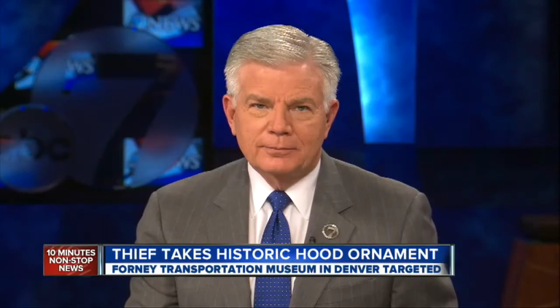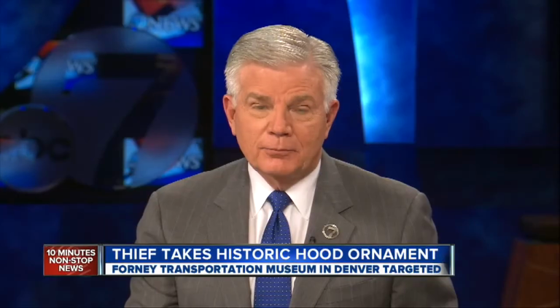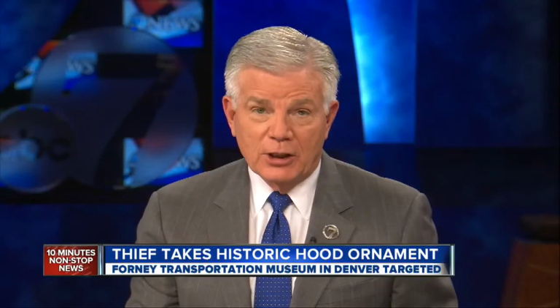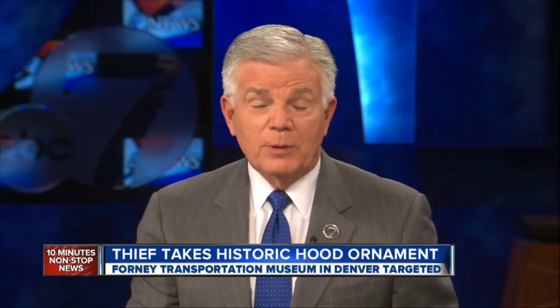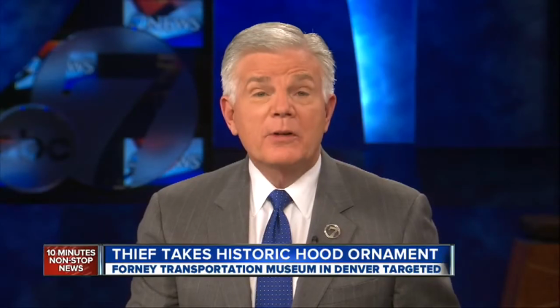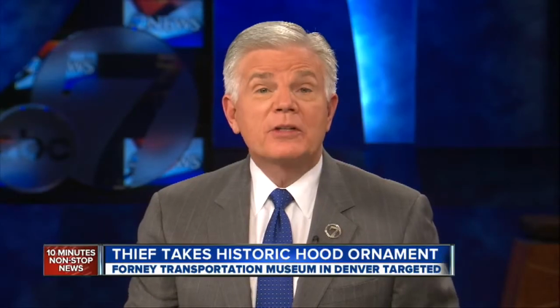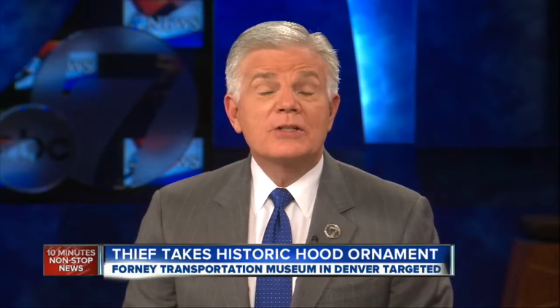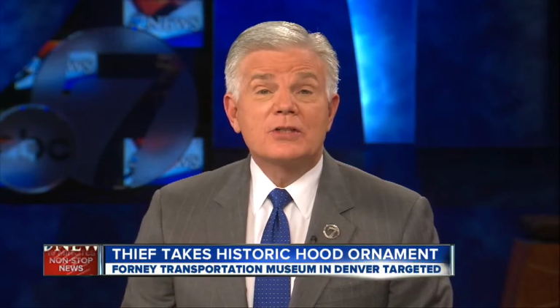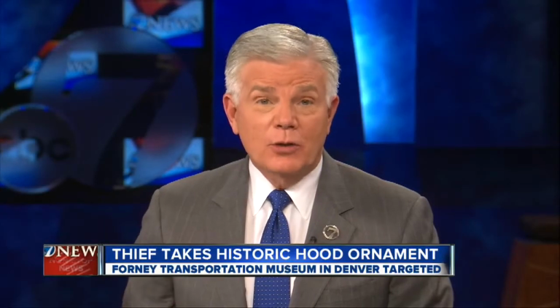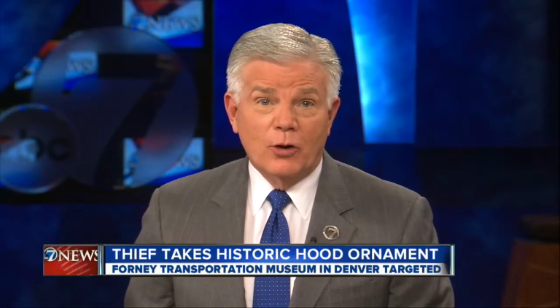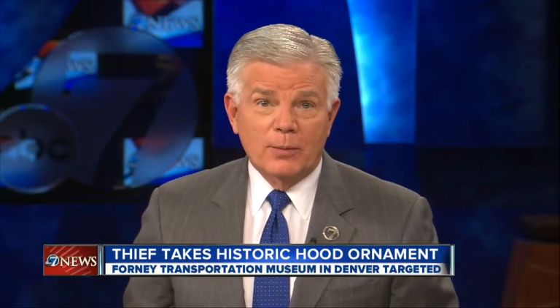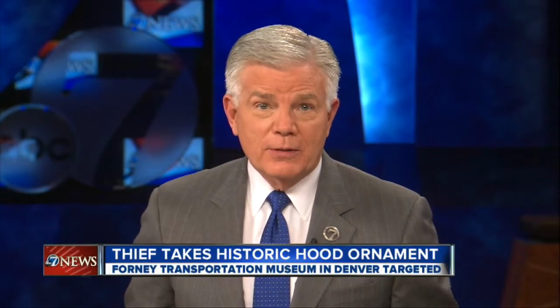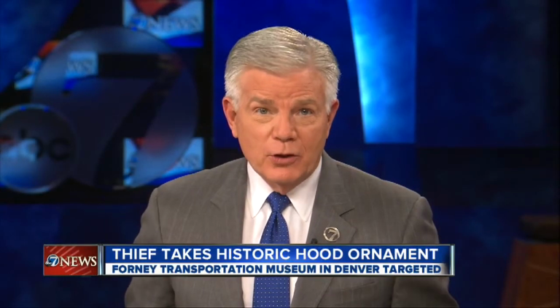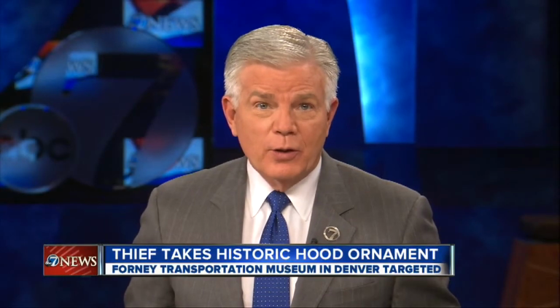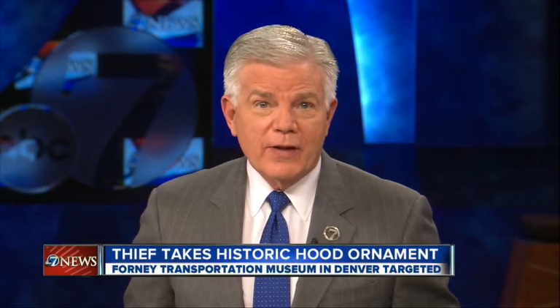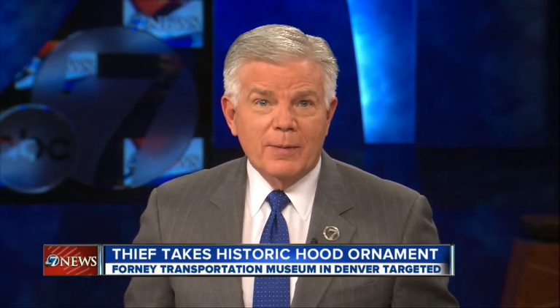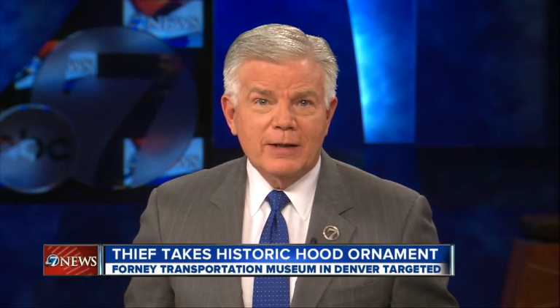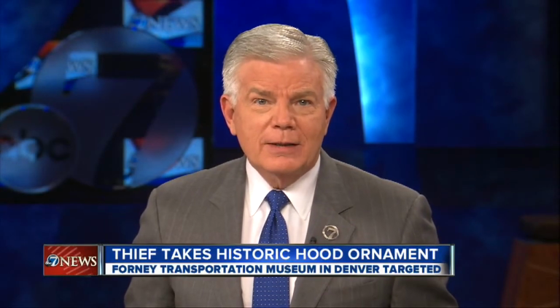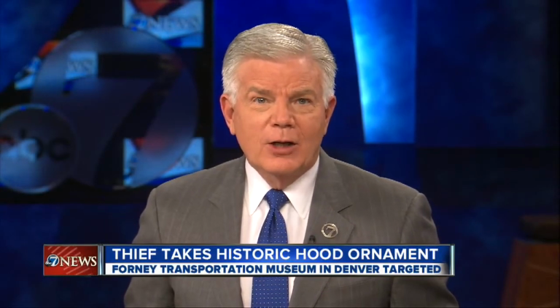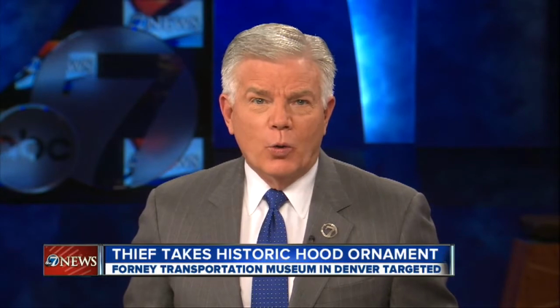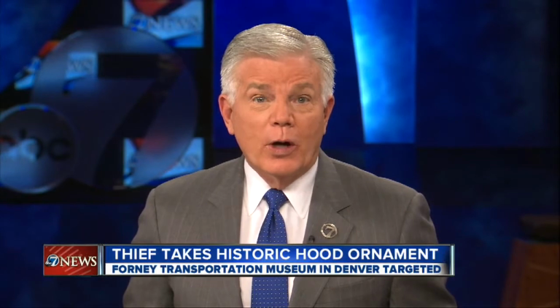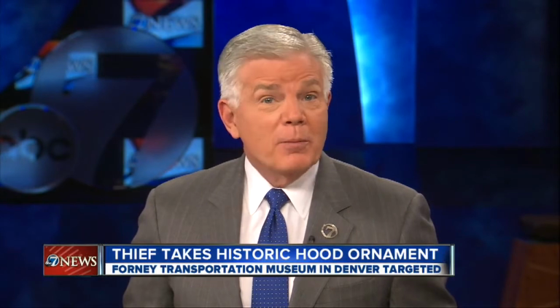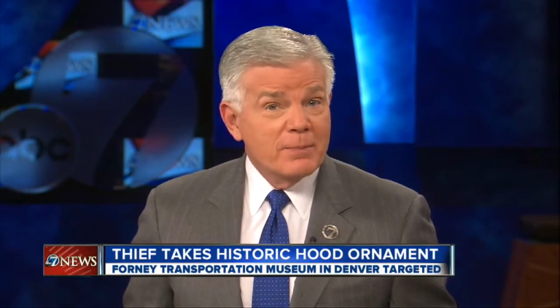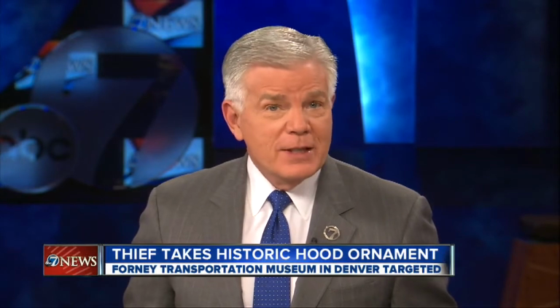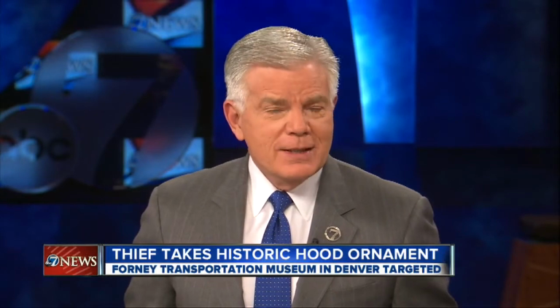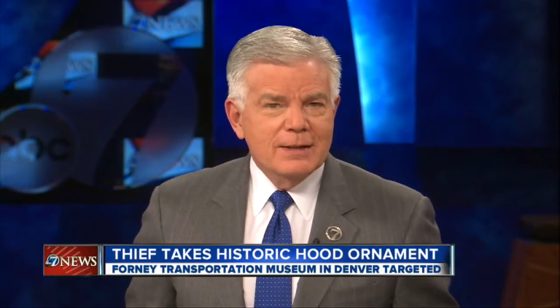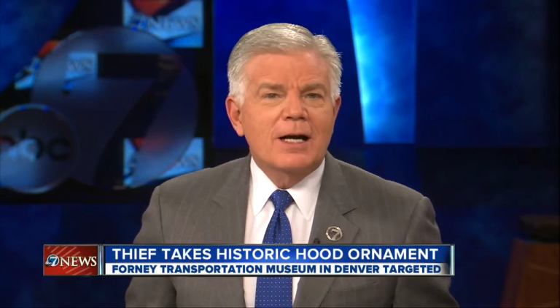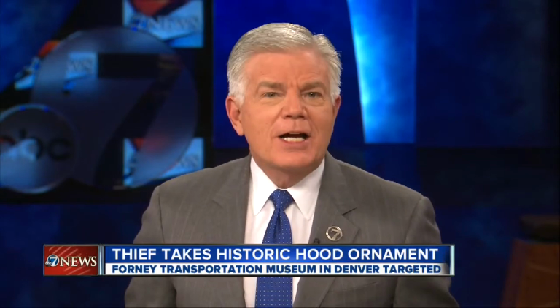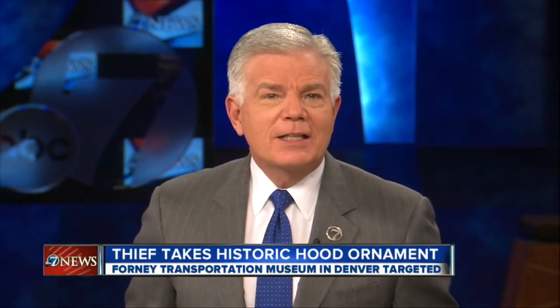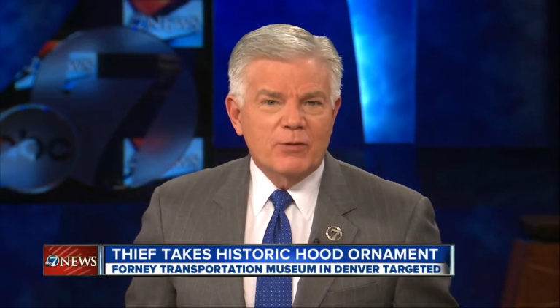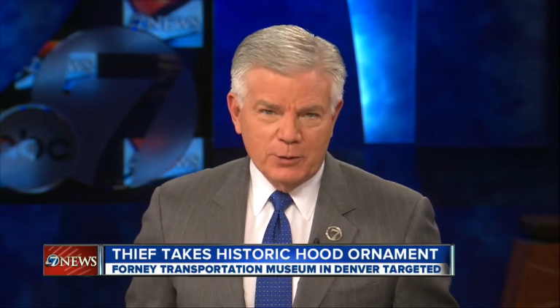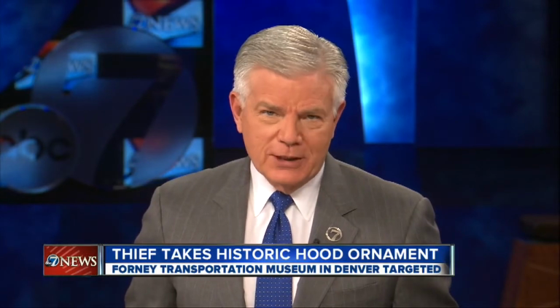While the Plymouth needs its hood ornament, if you know anything about it or where it might be, contact Denver police.